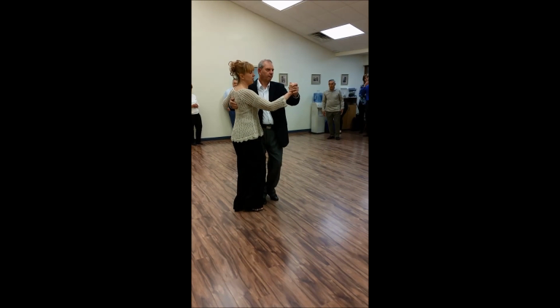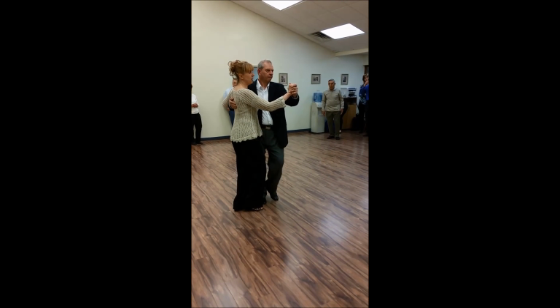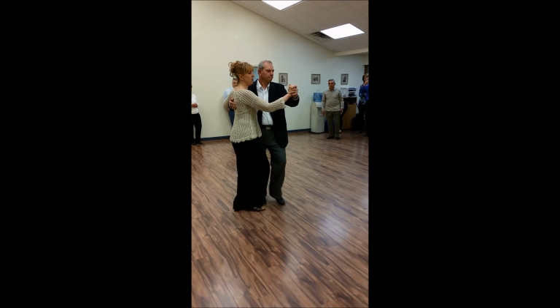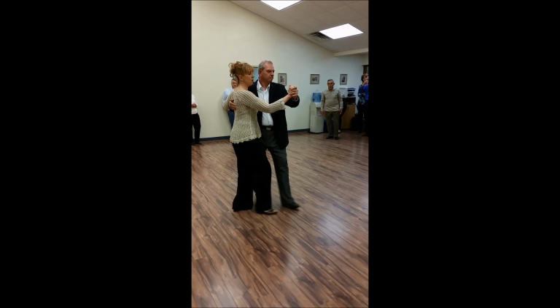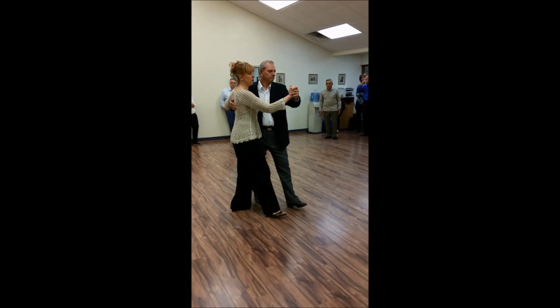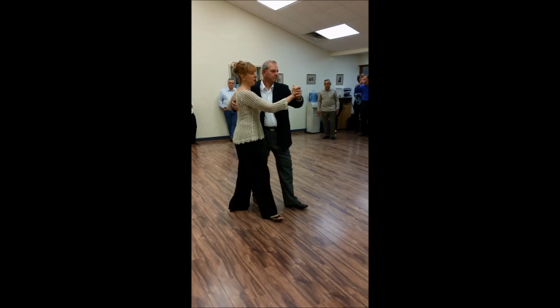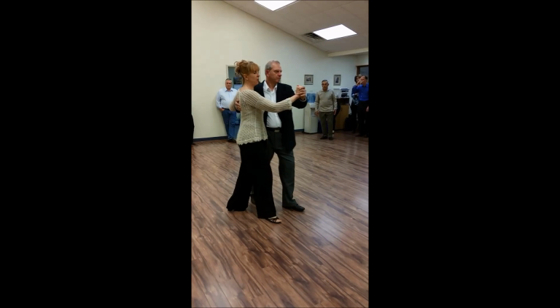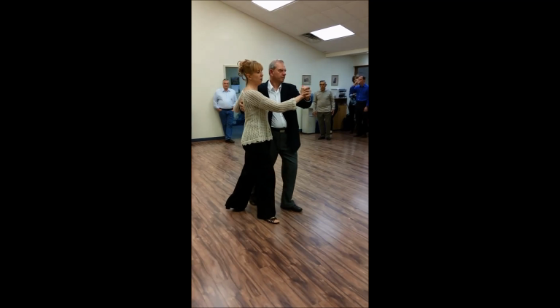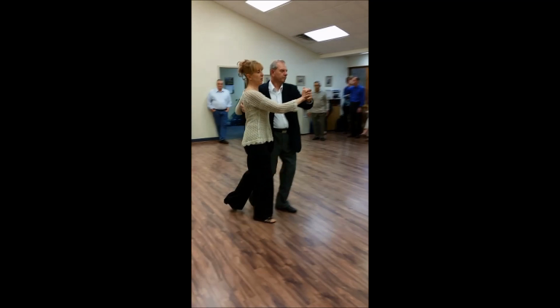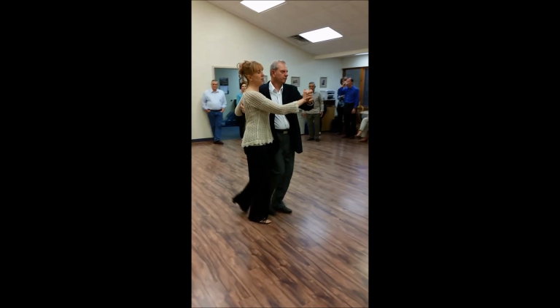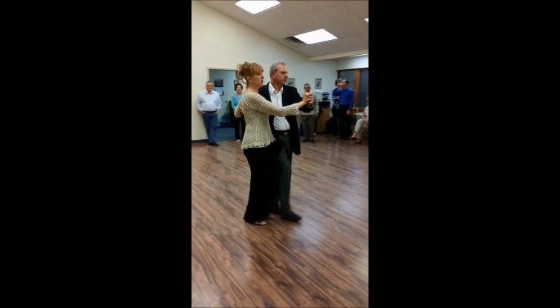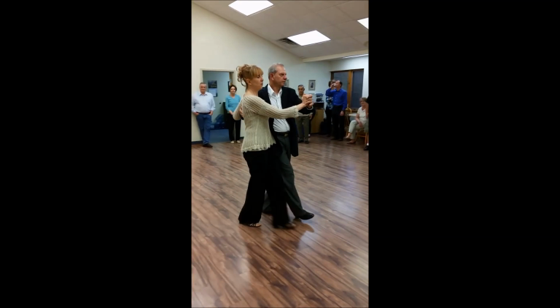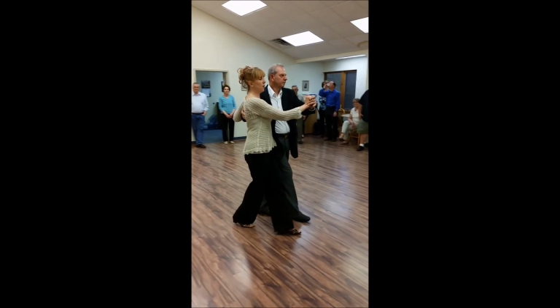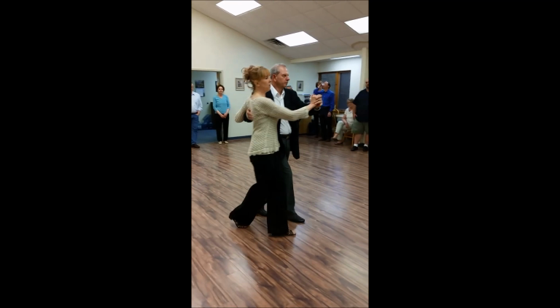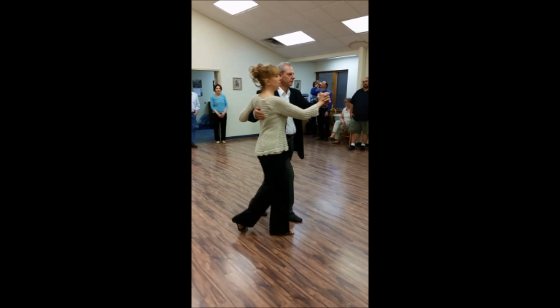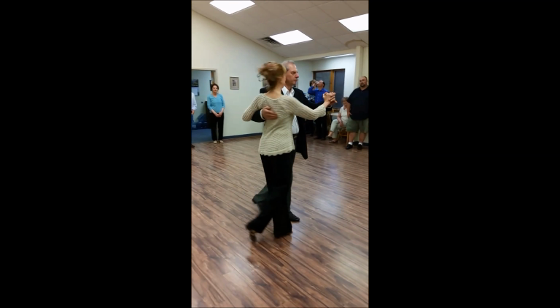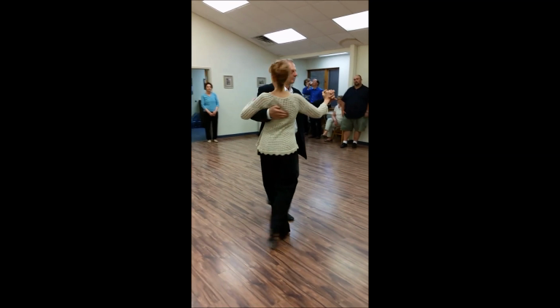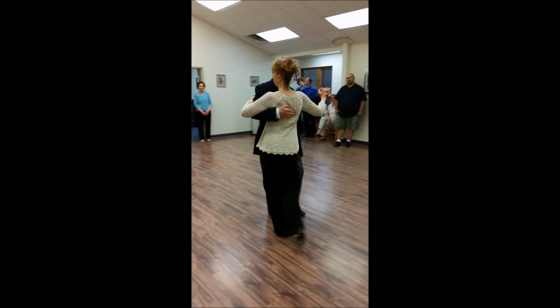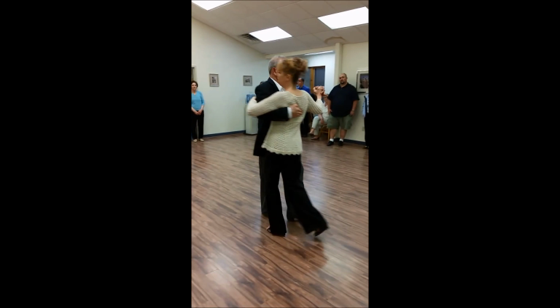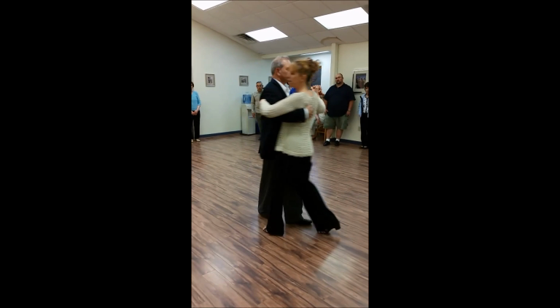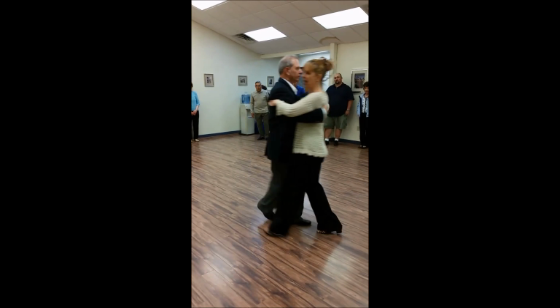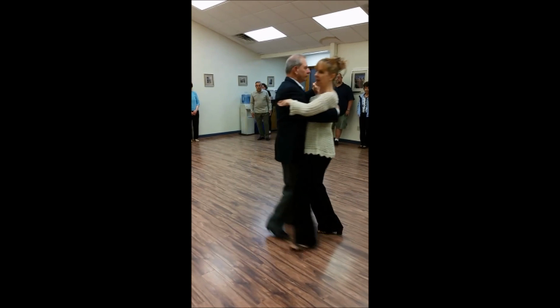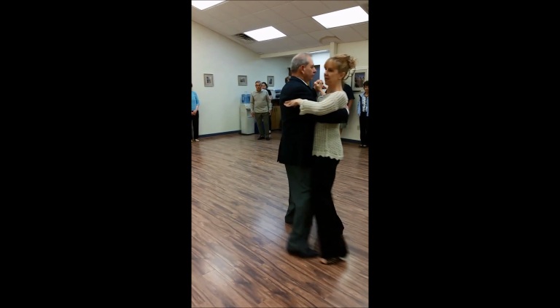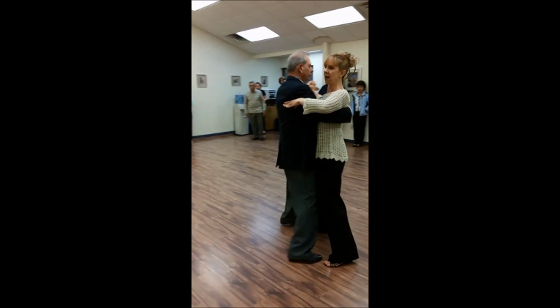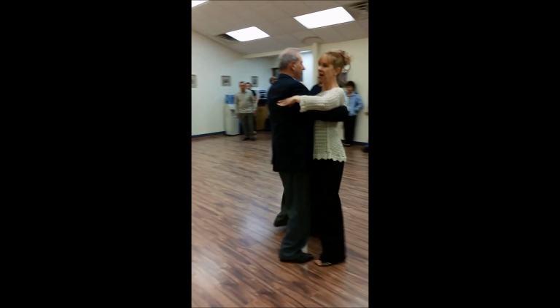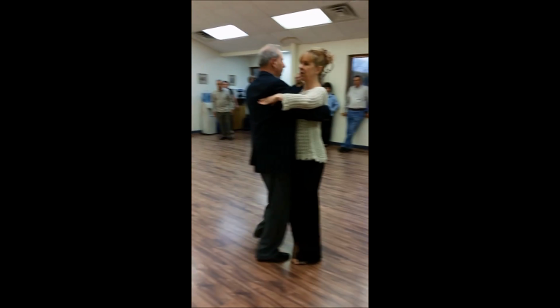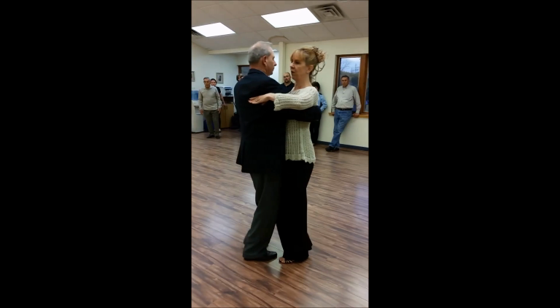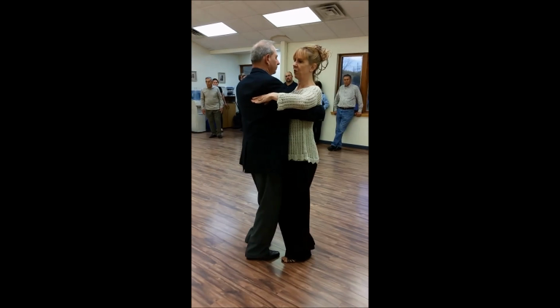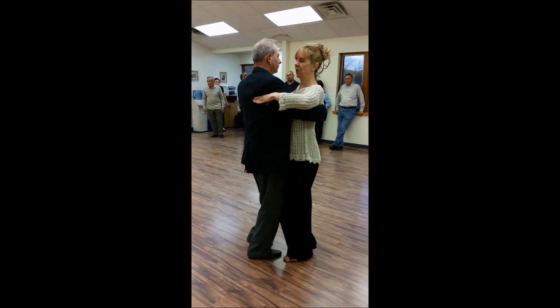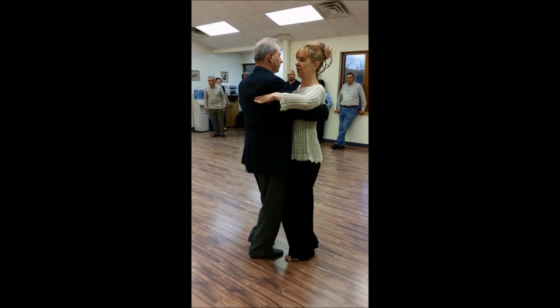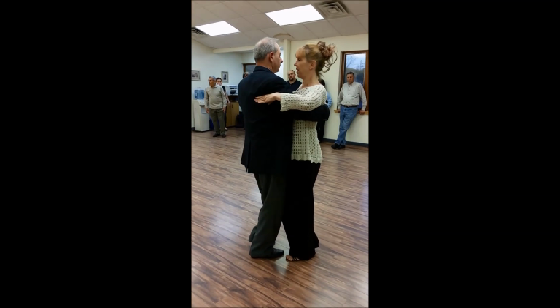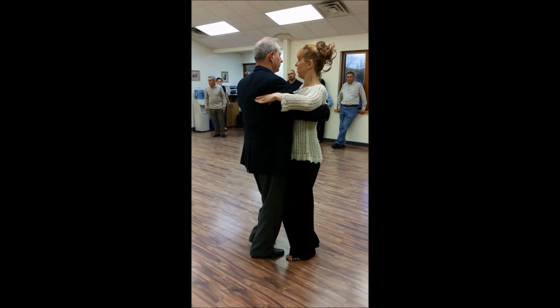Then we did forward, forward, fan, back, side, close for the ladies.